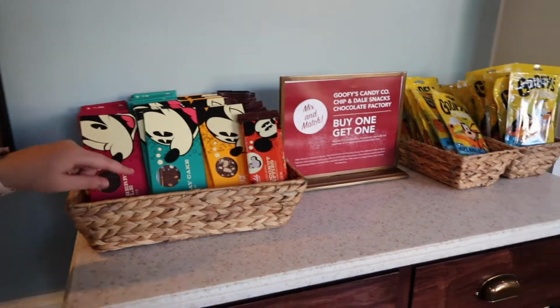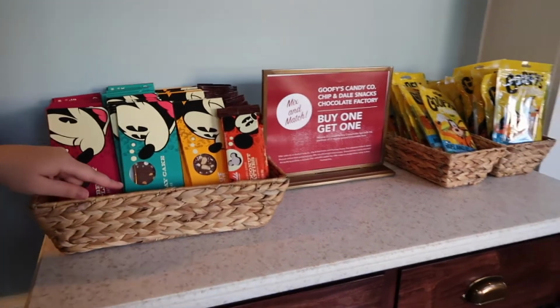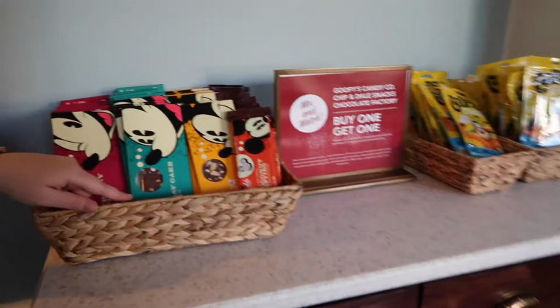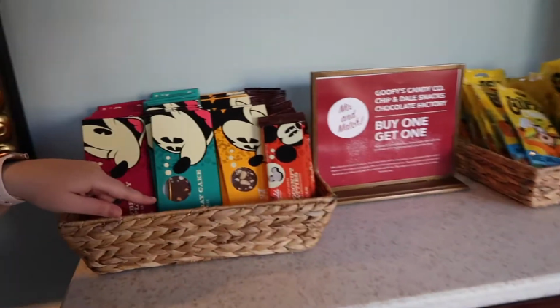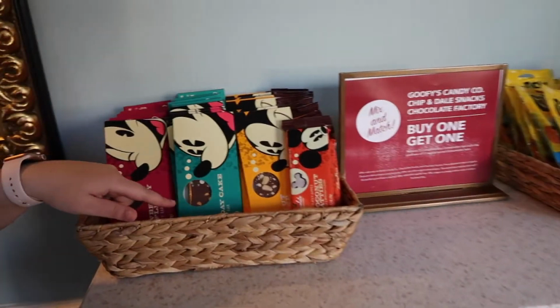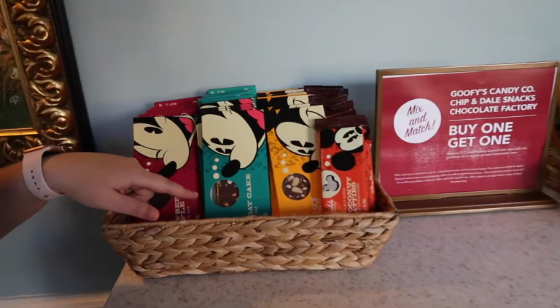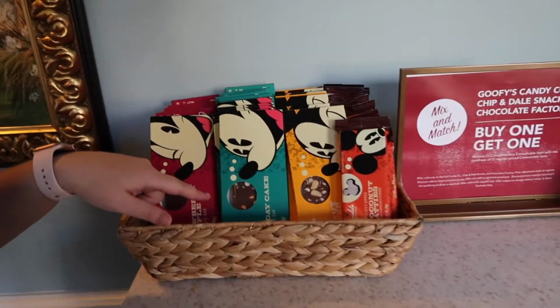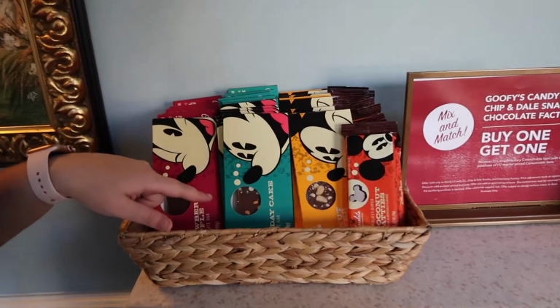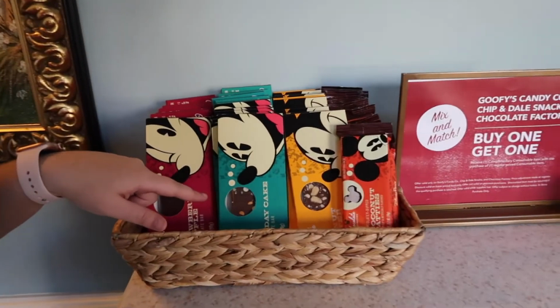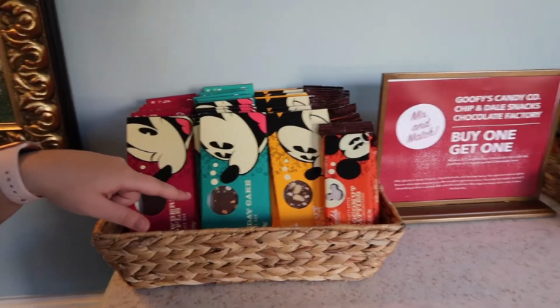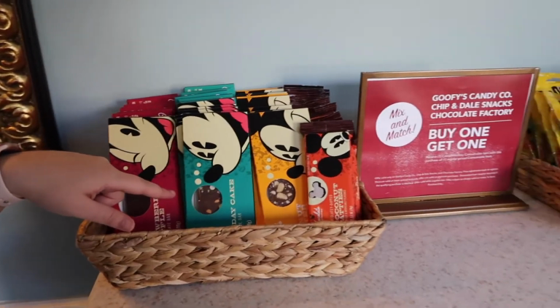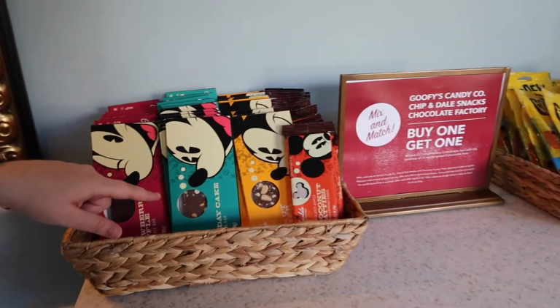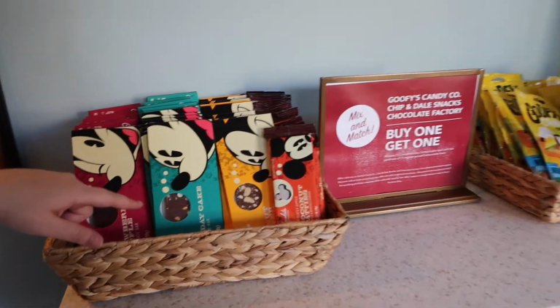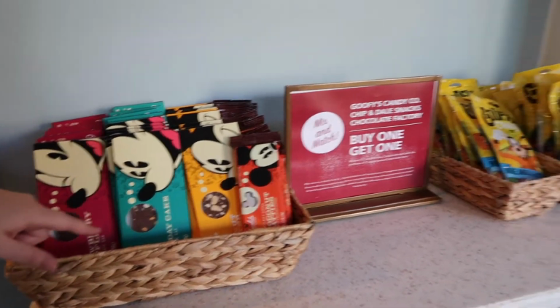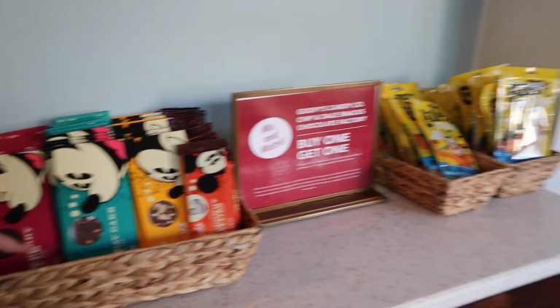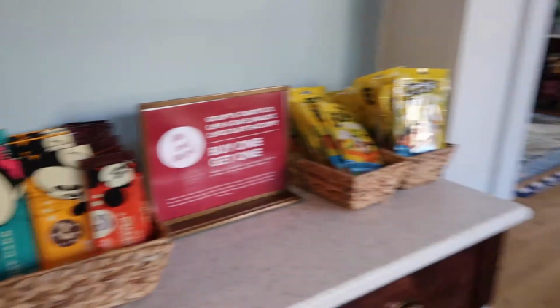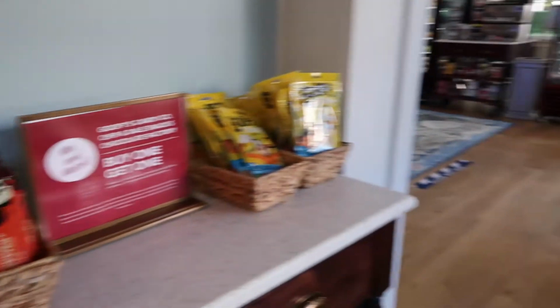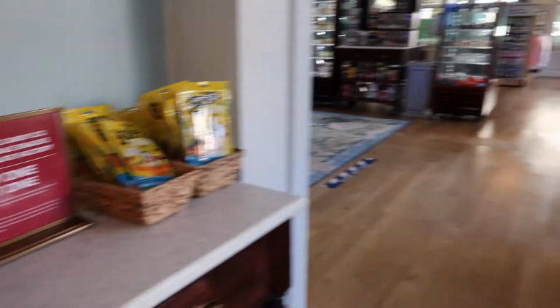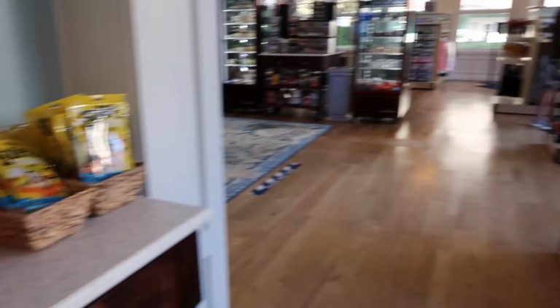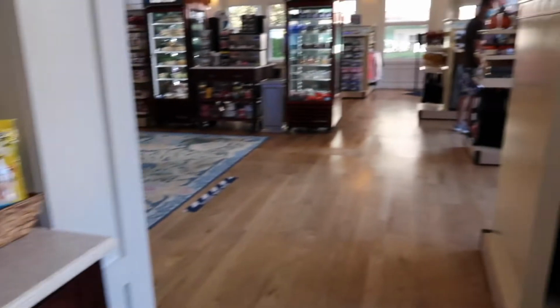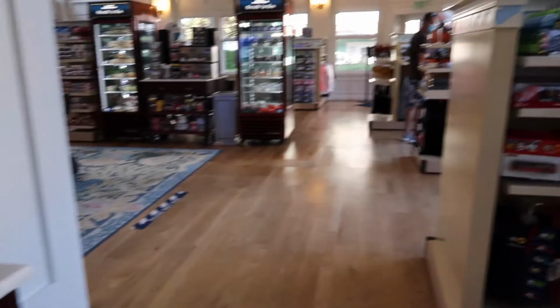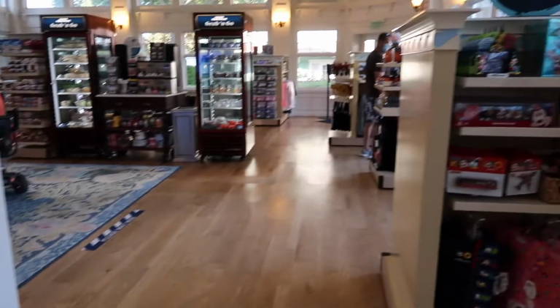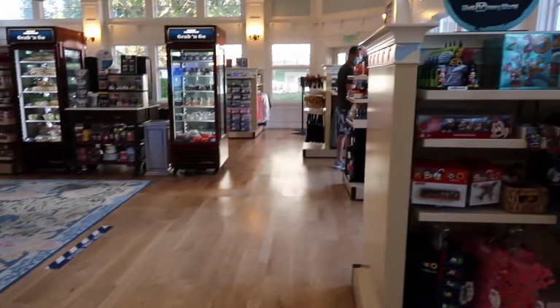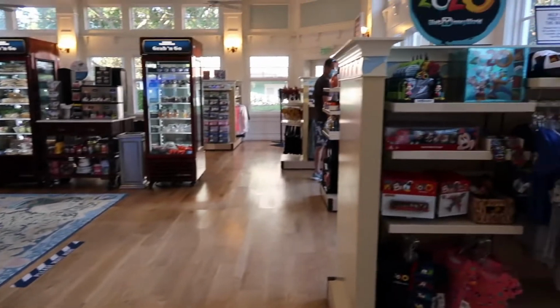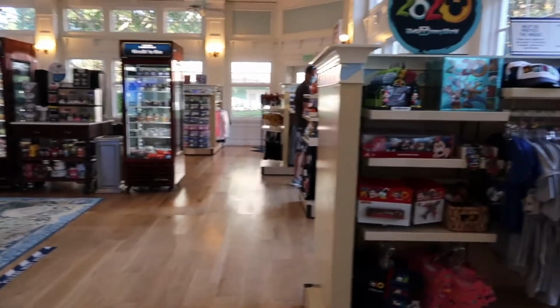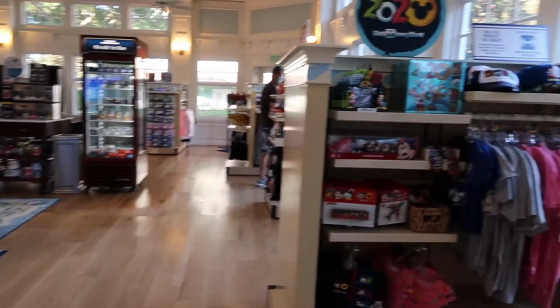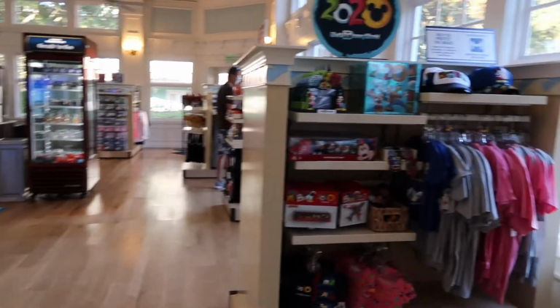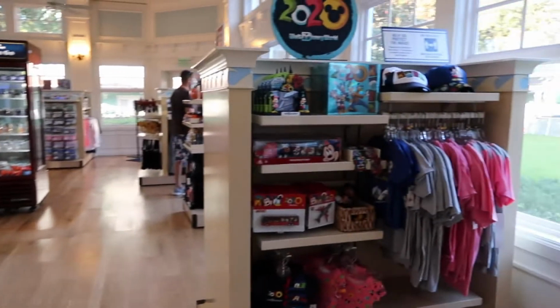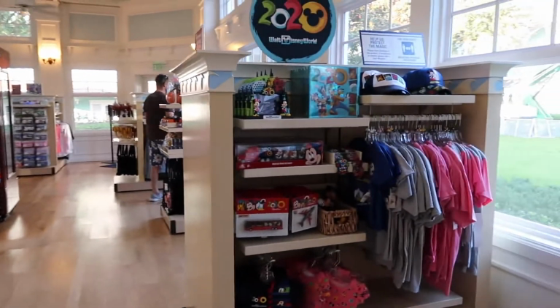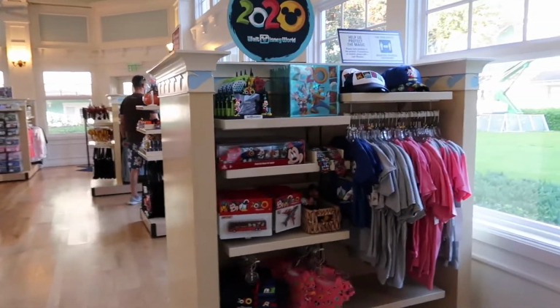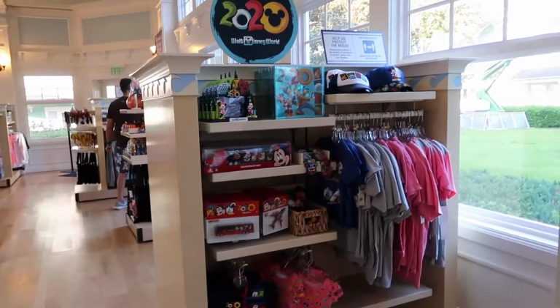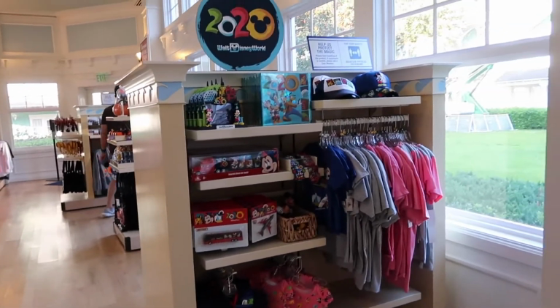Birthday cake chocolate — I want that. Peanut butter. And then here's the temporary store they've set up.